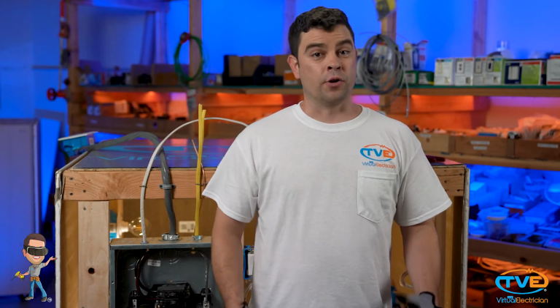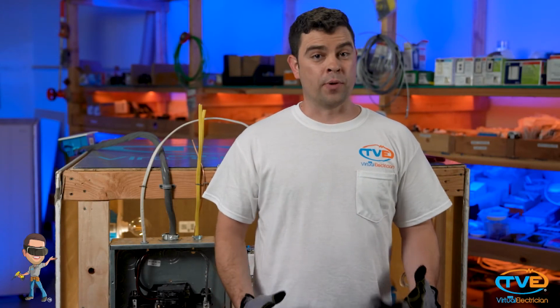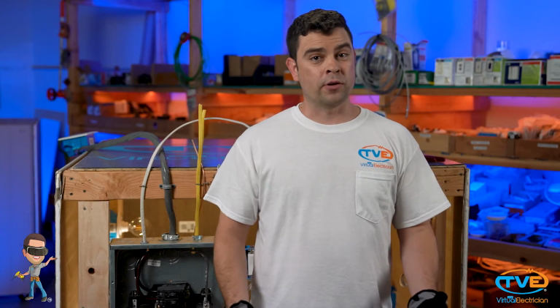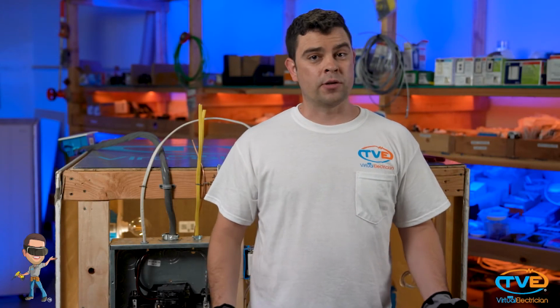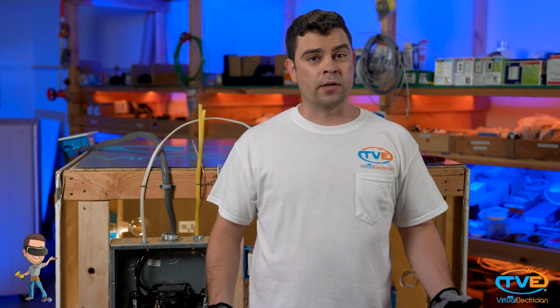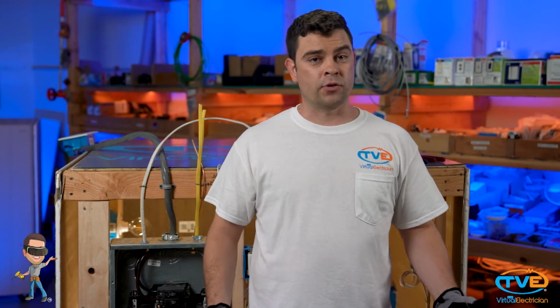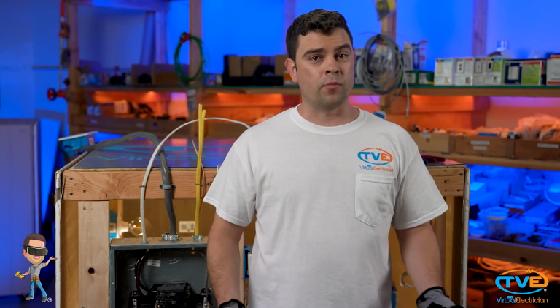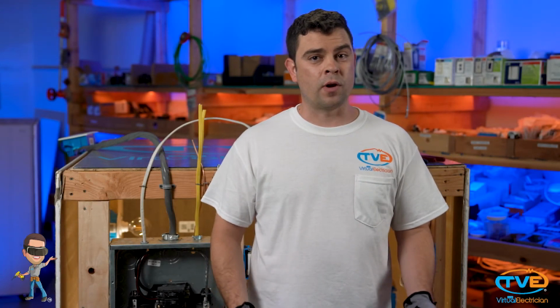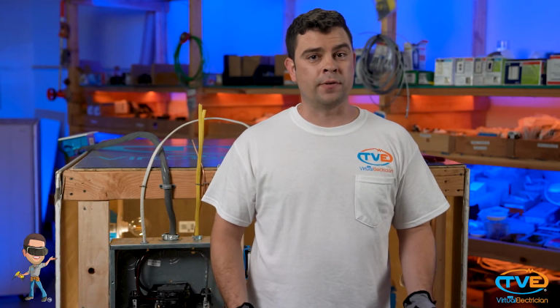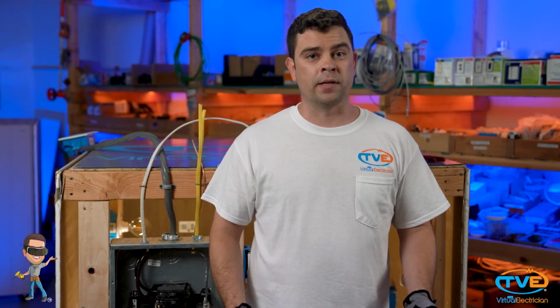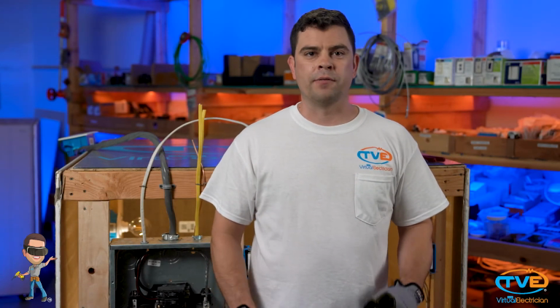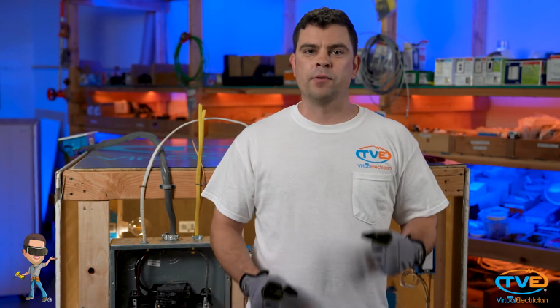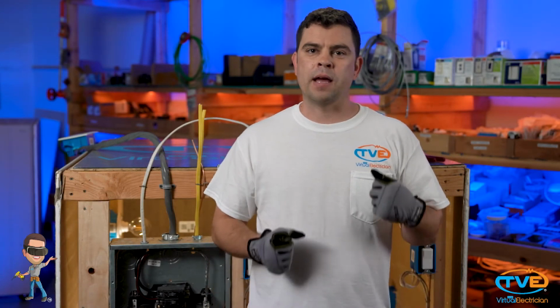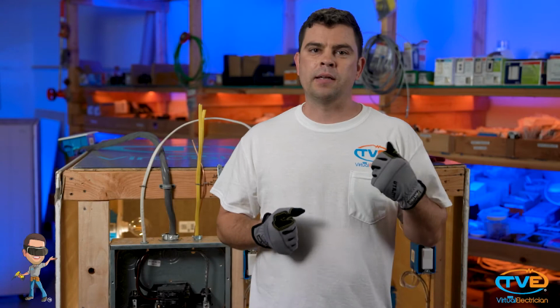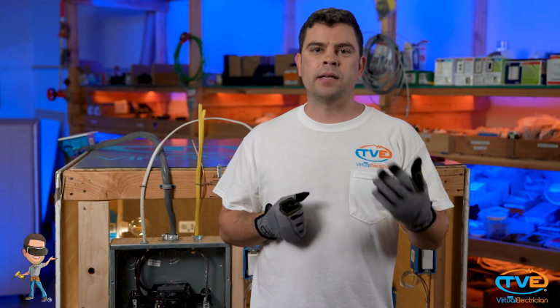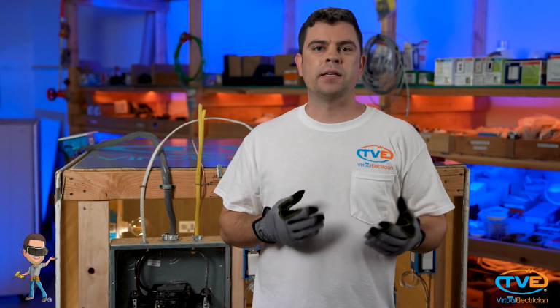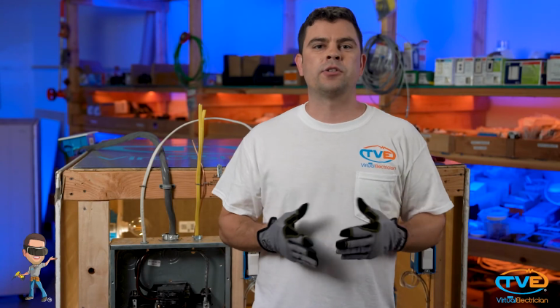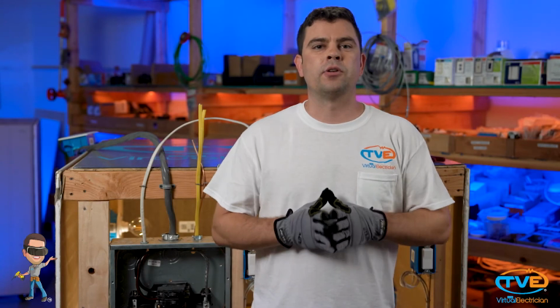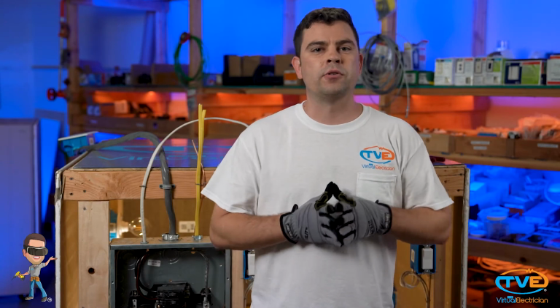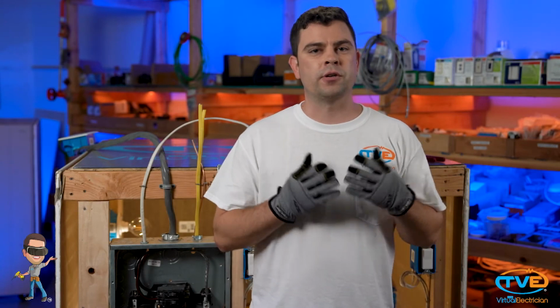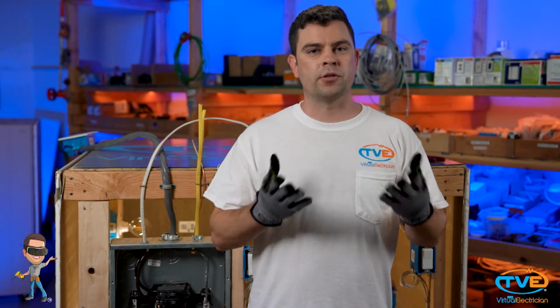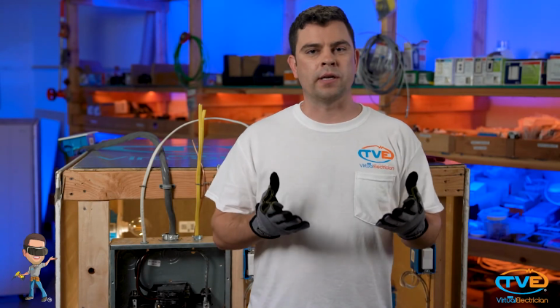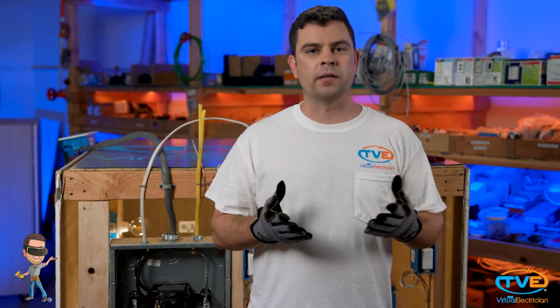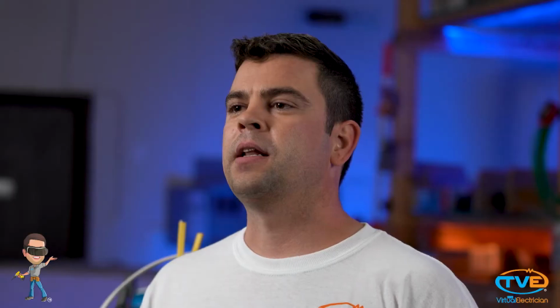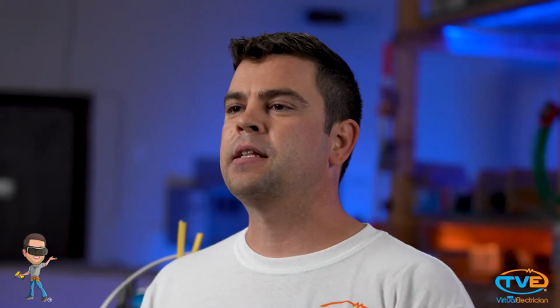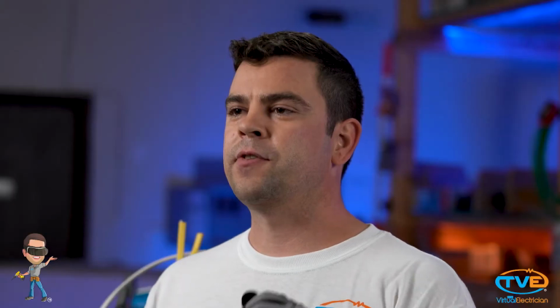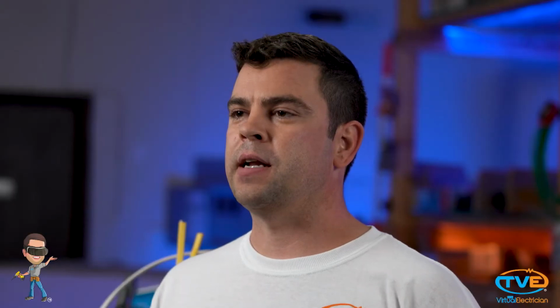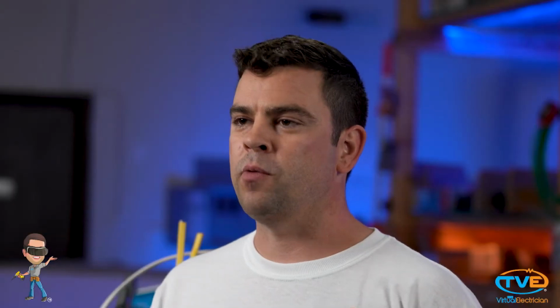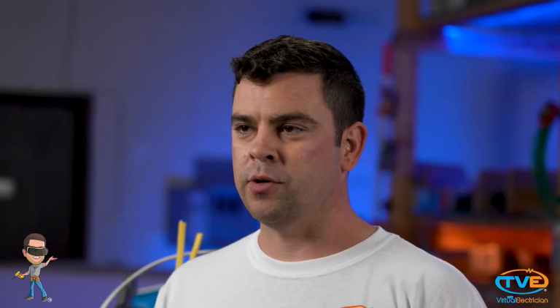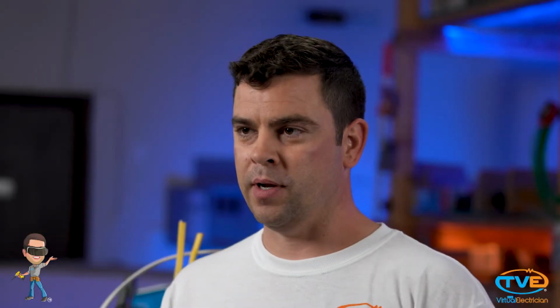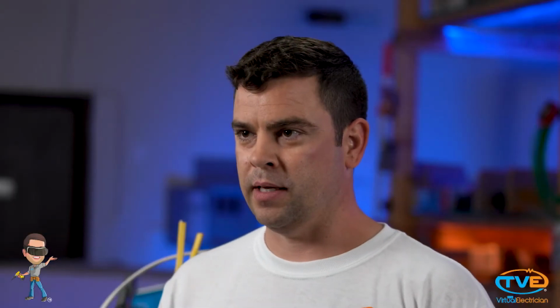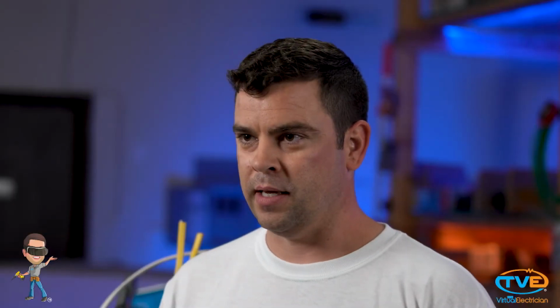Are your breakers starting to trip more often? Have you added any additional load to your circuit? Let's find out what you're plugging in.